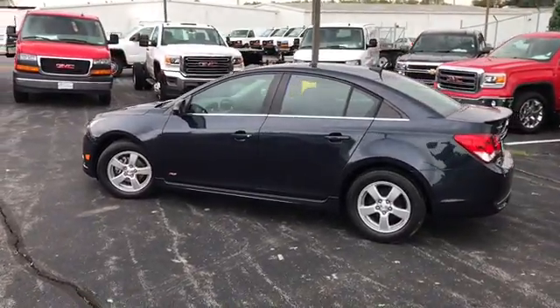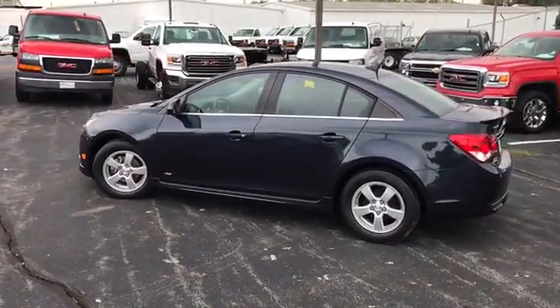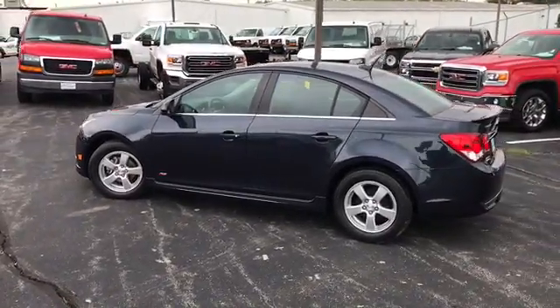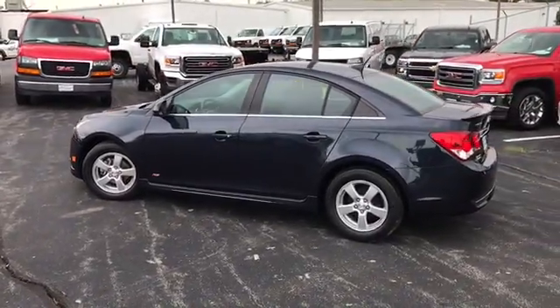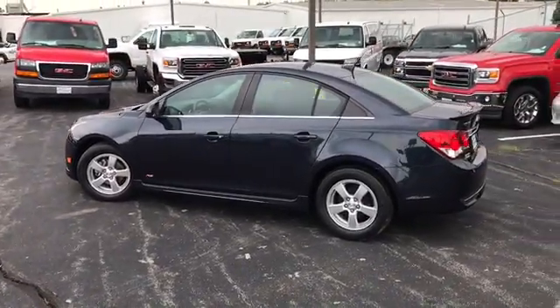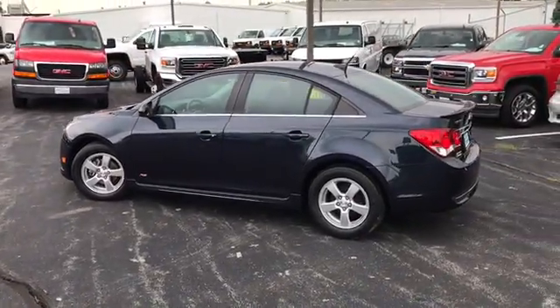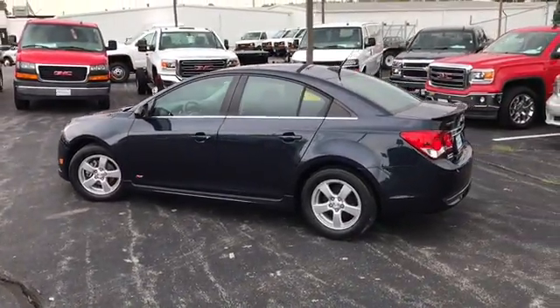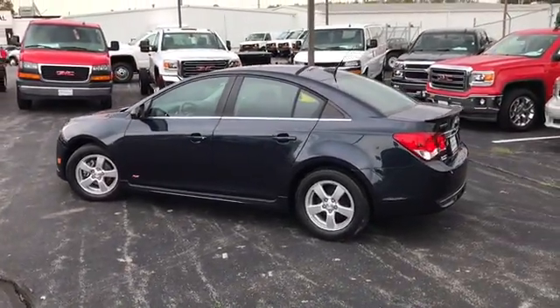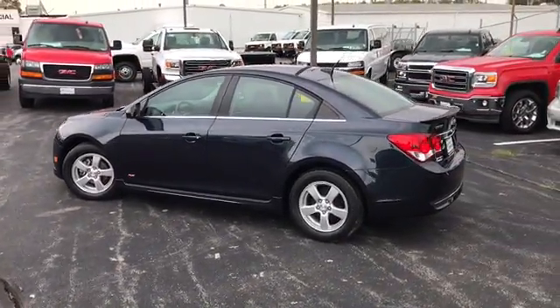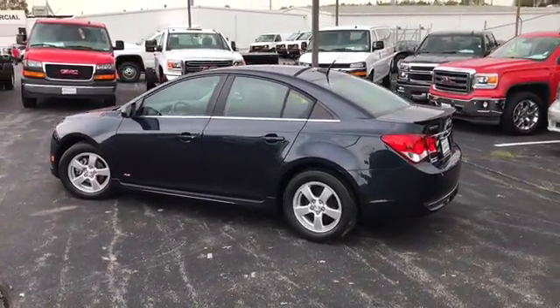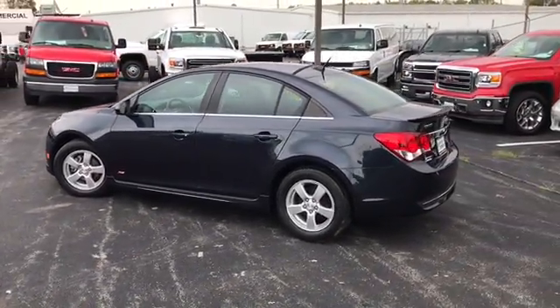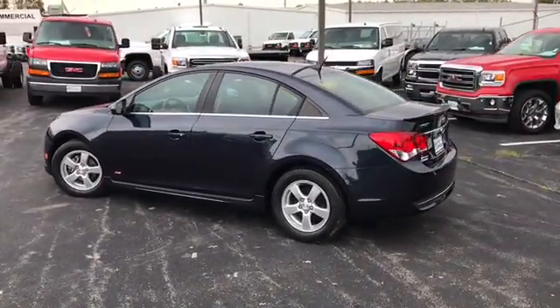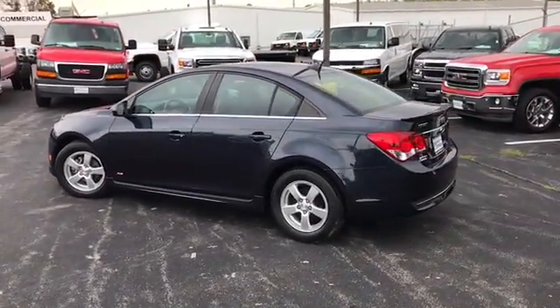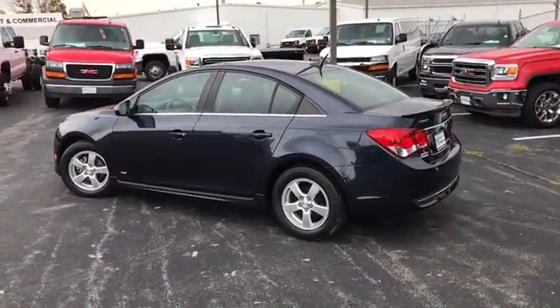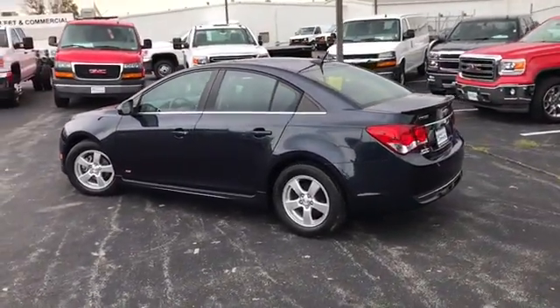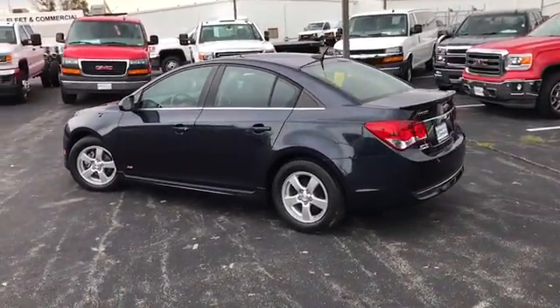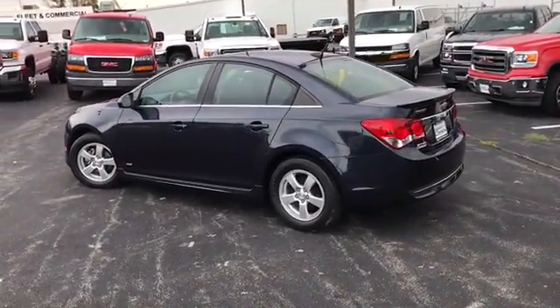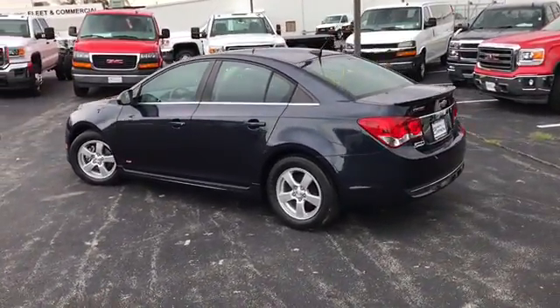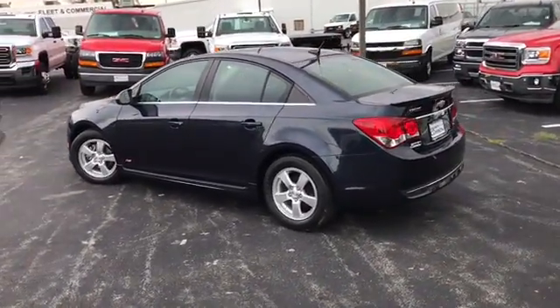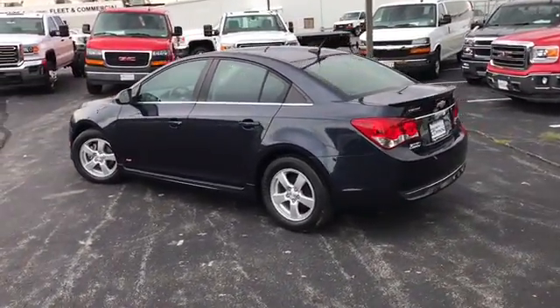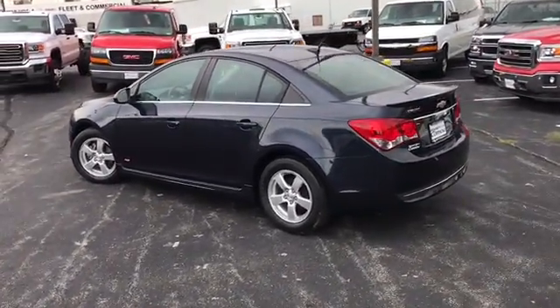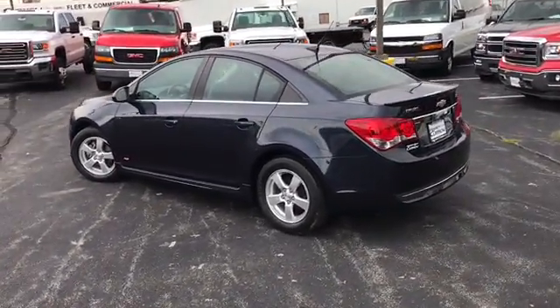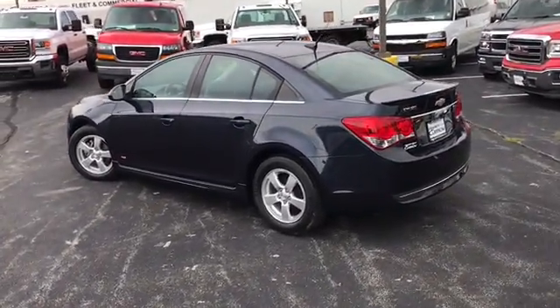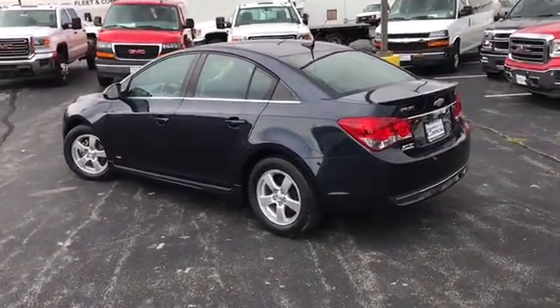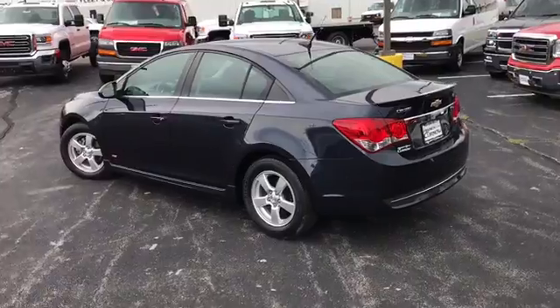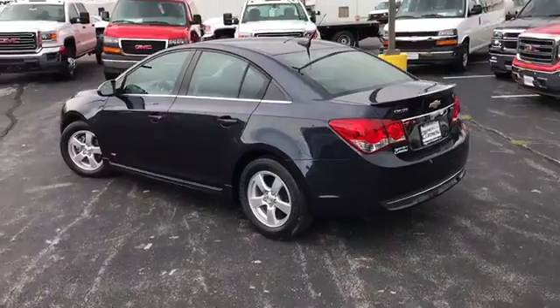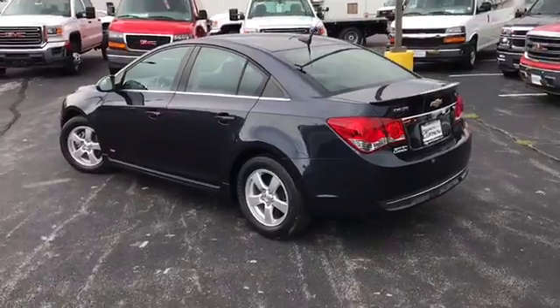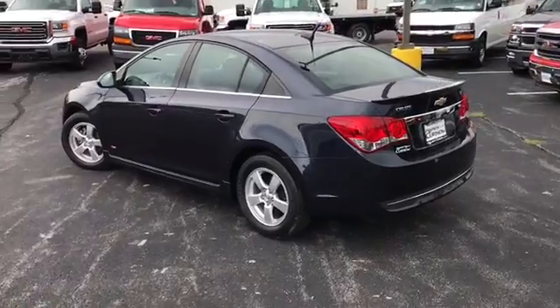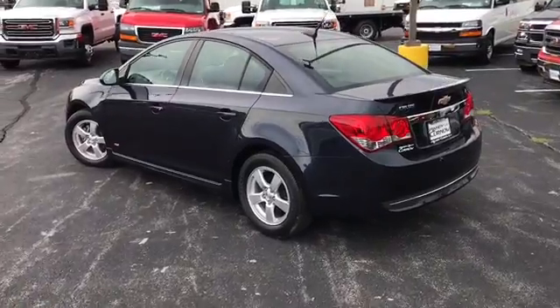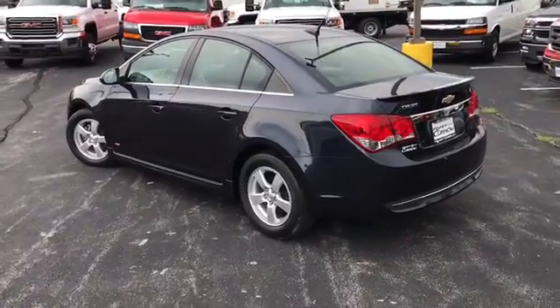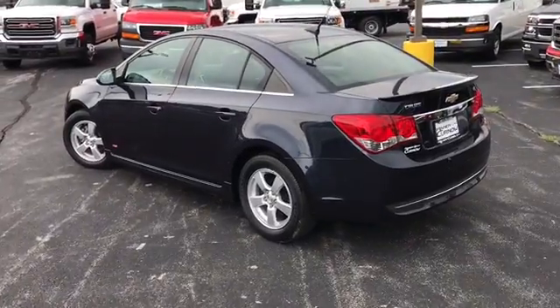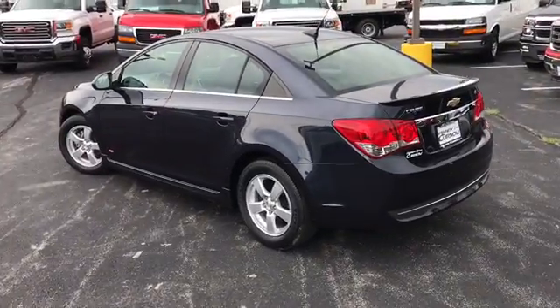We do these videos so you get a better idea of the options and condition of a vehicle than you would with traditional still photos.